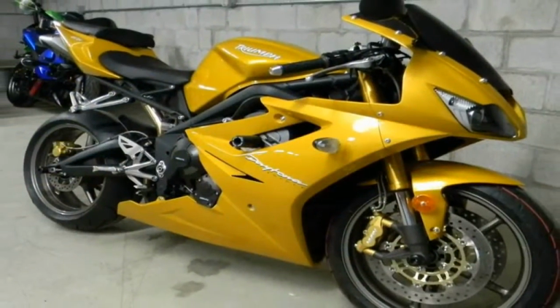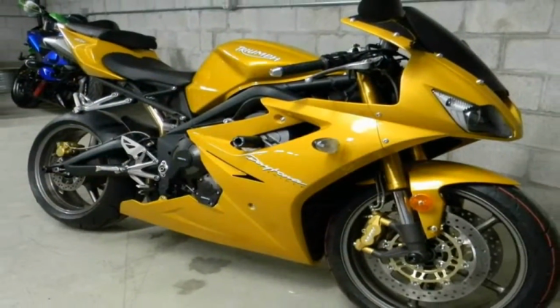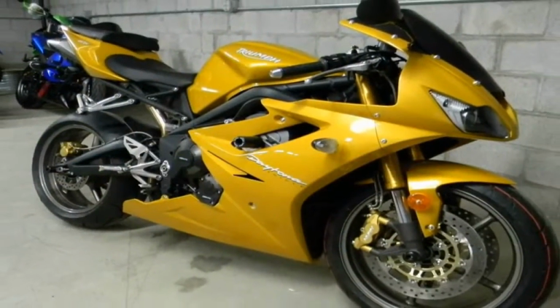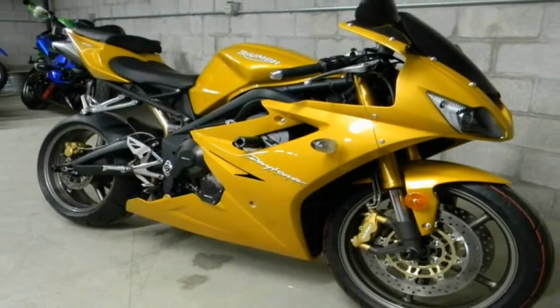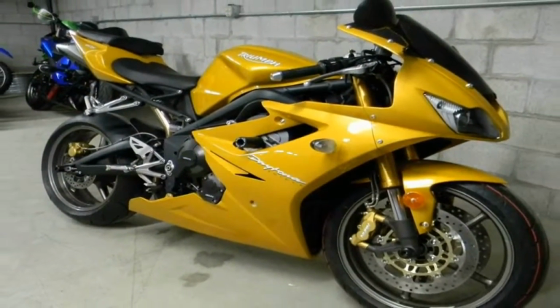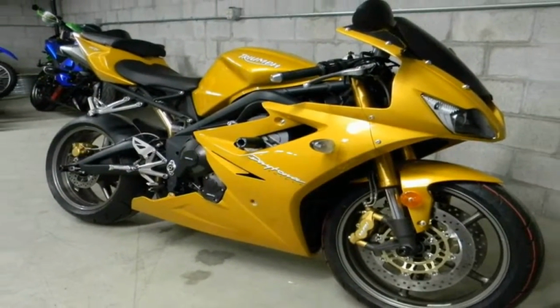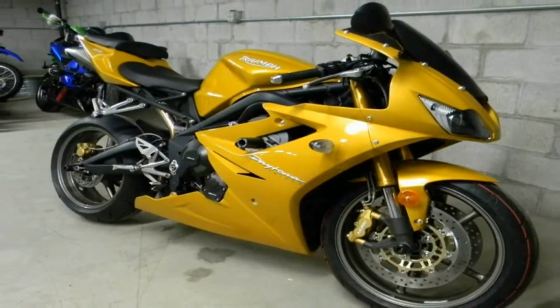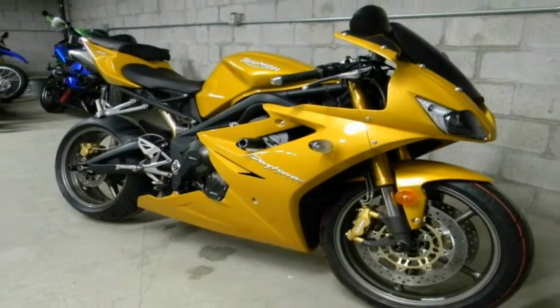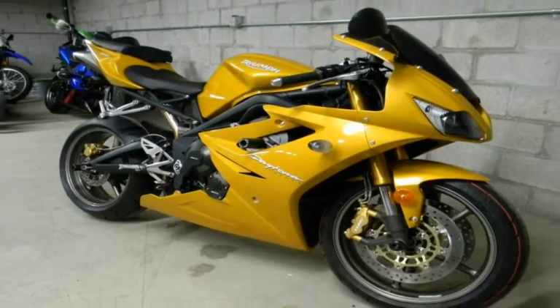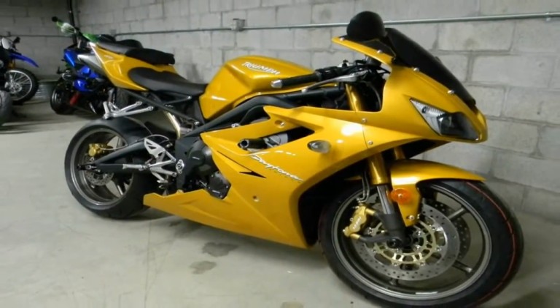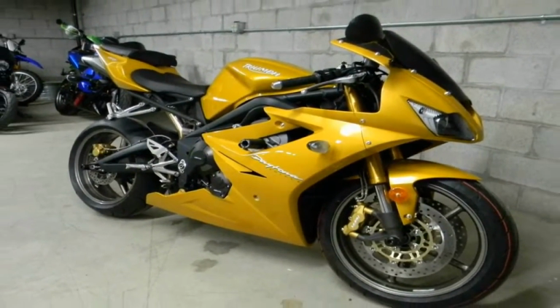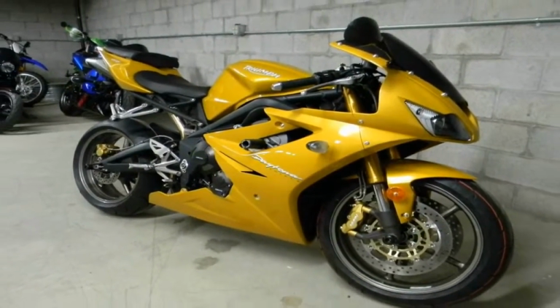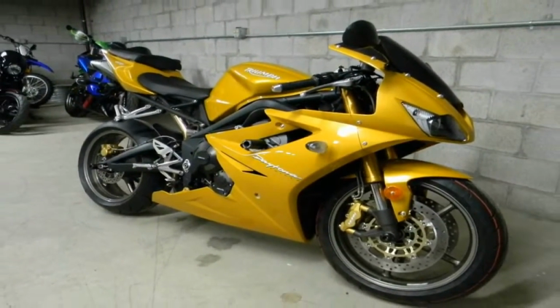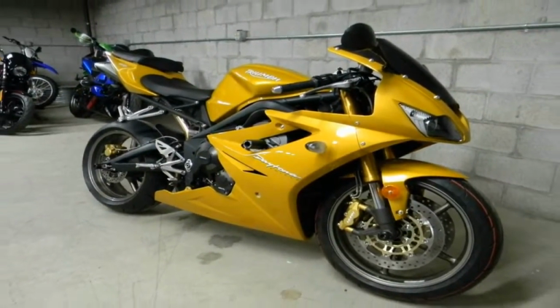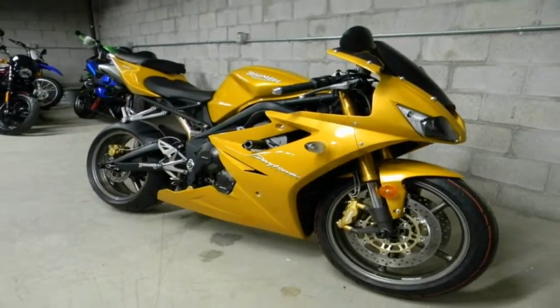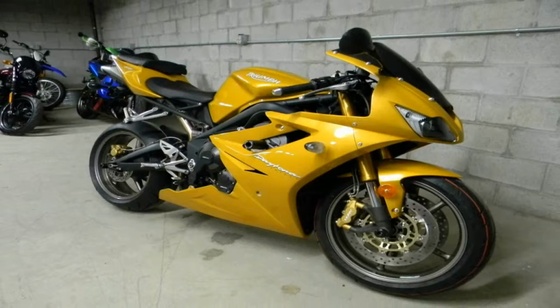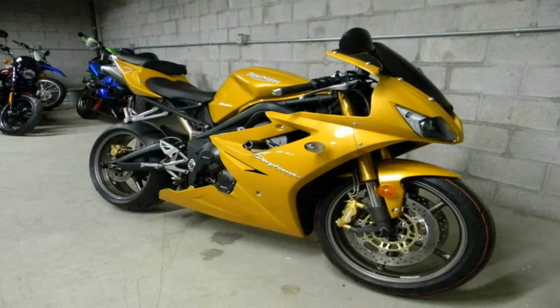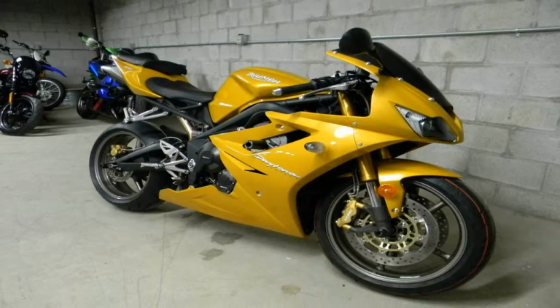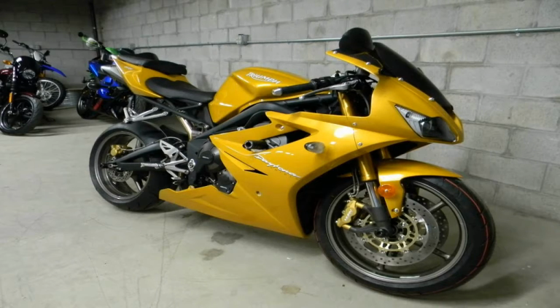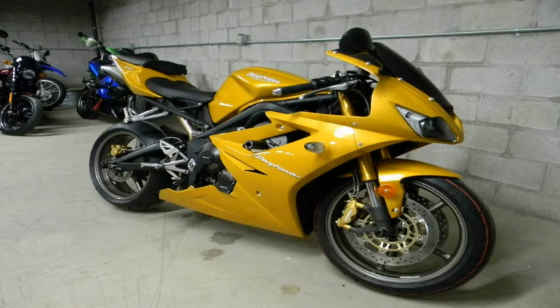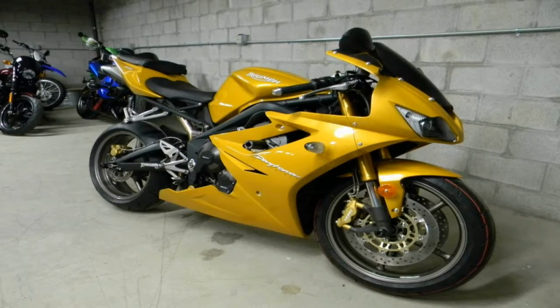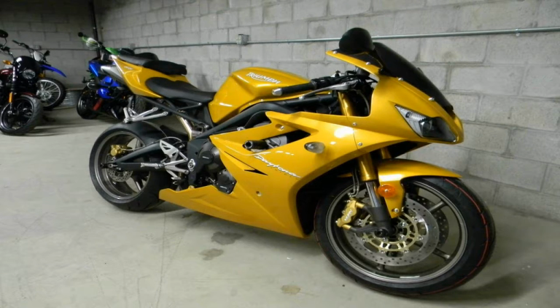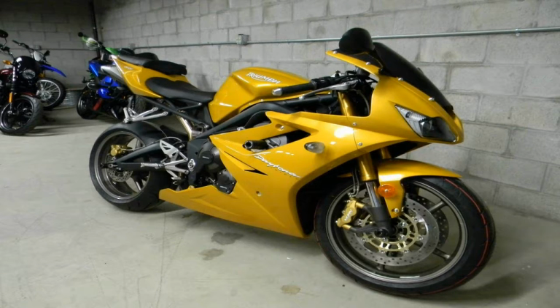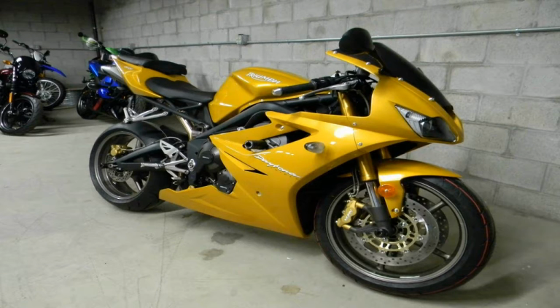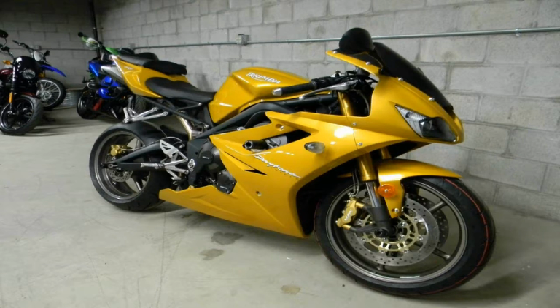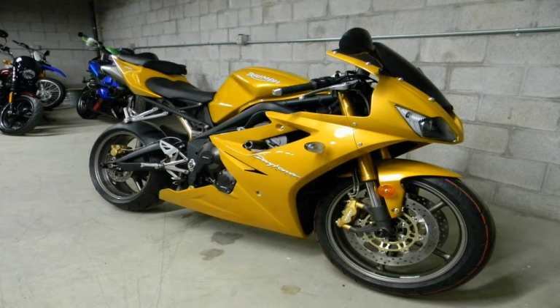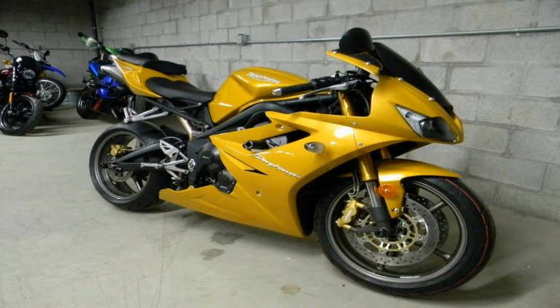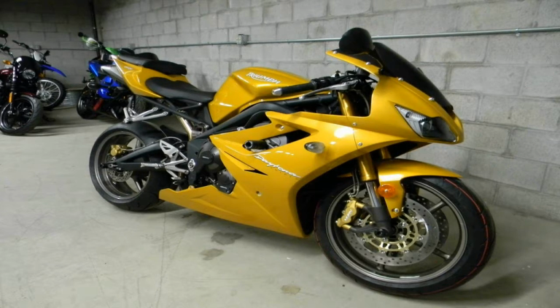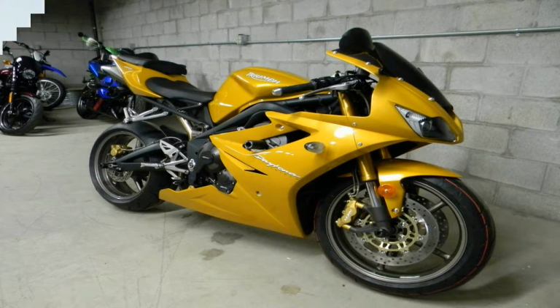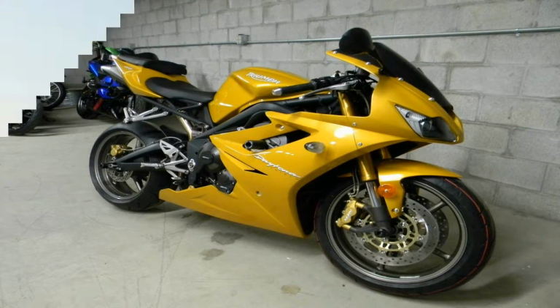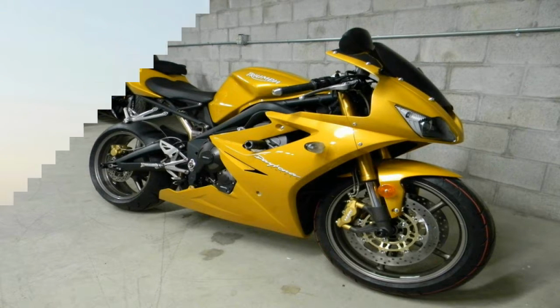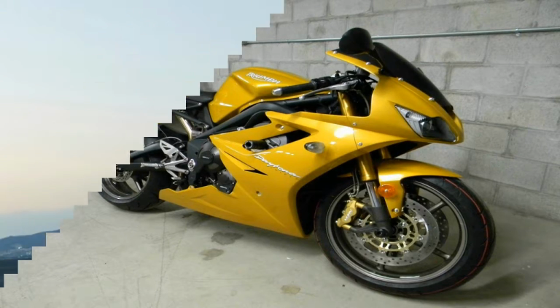These two Supersports are bound together by their non-conformity, but only one can be the best.